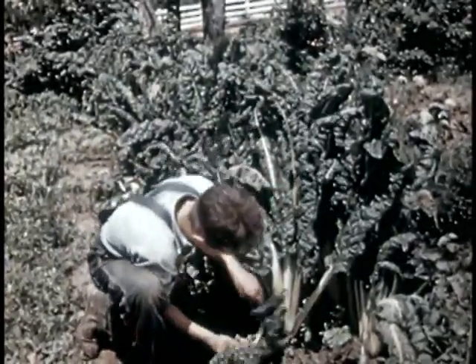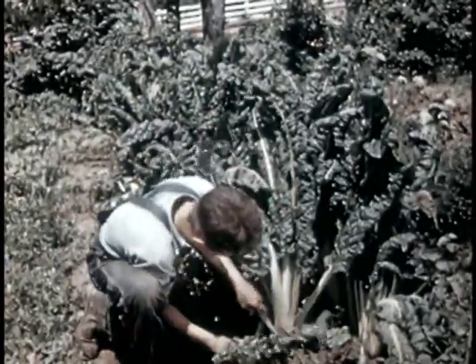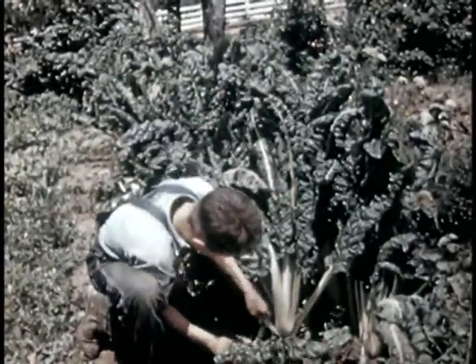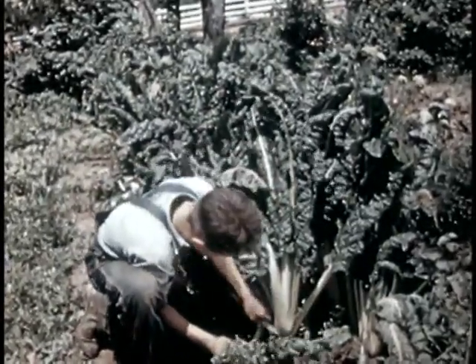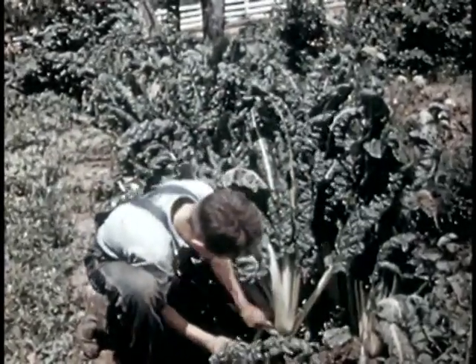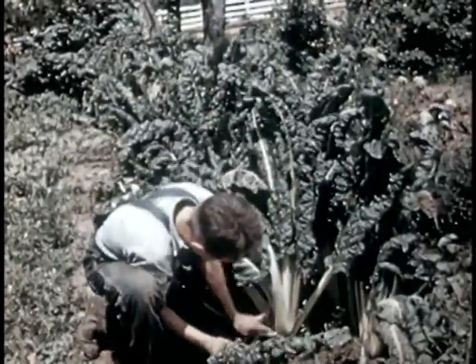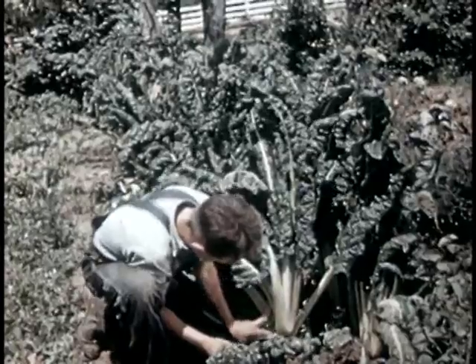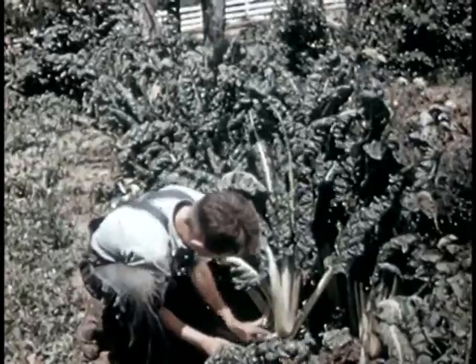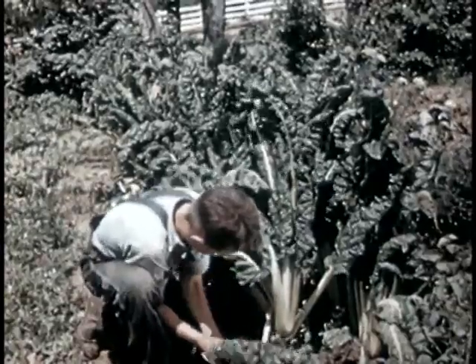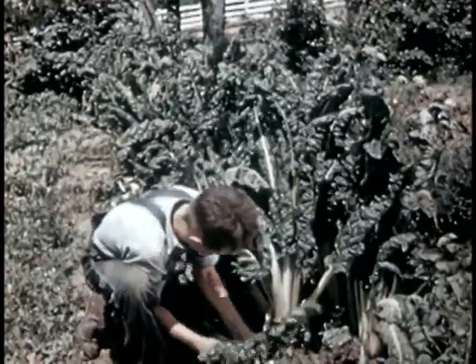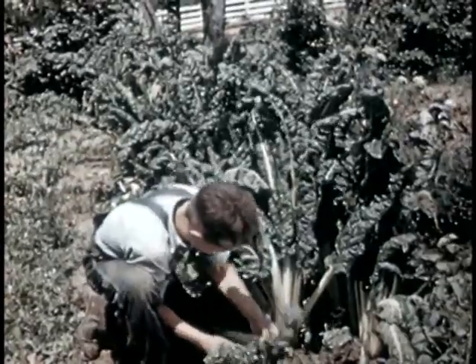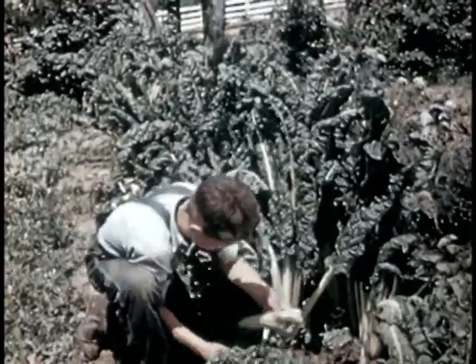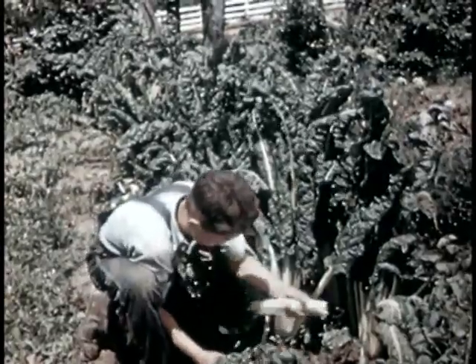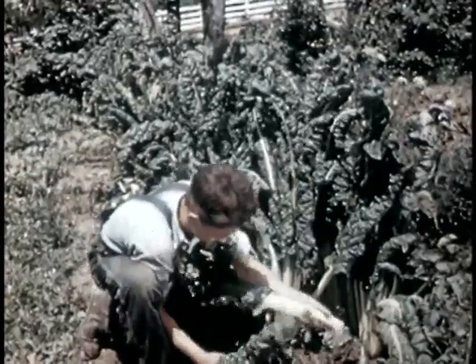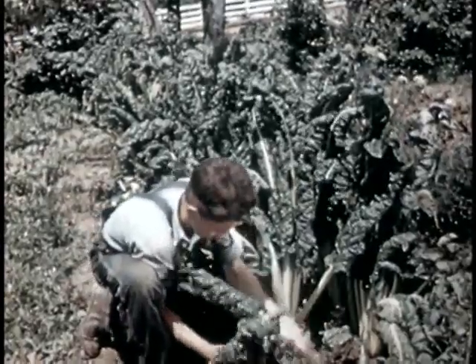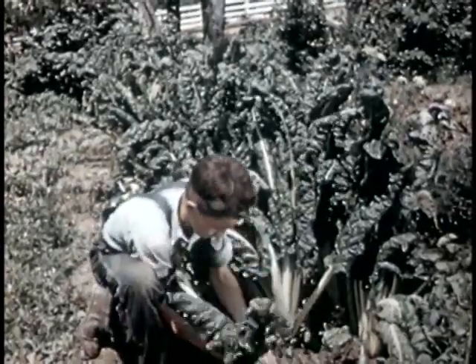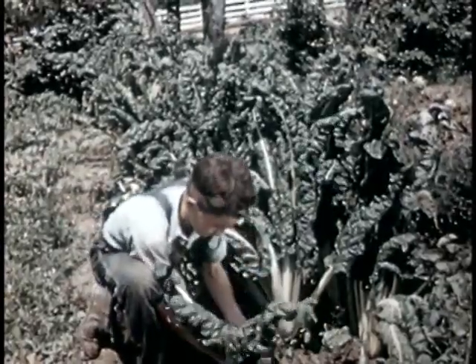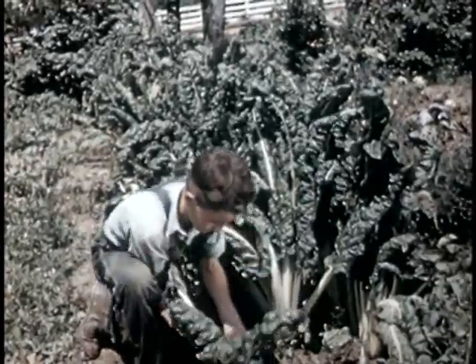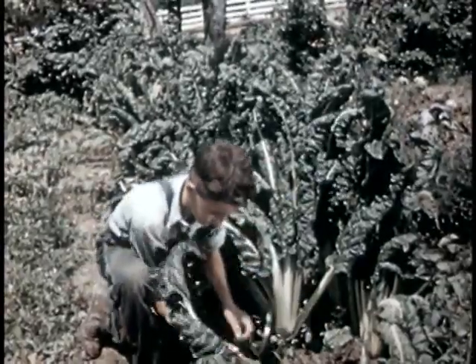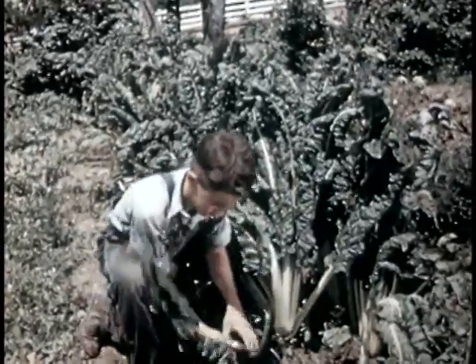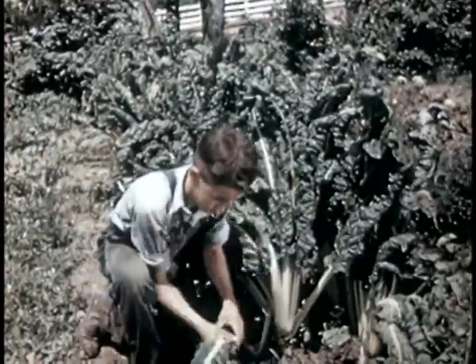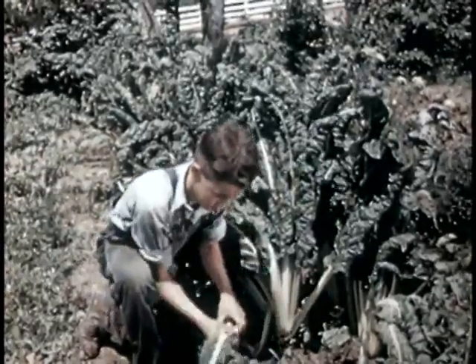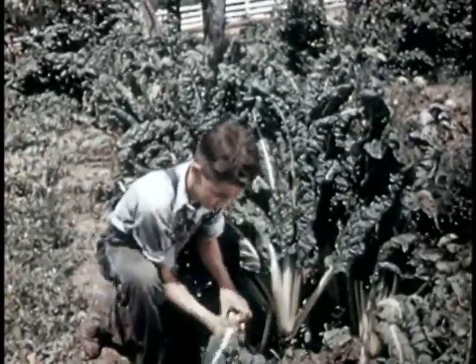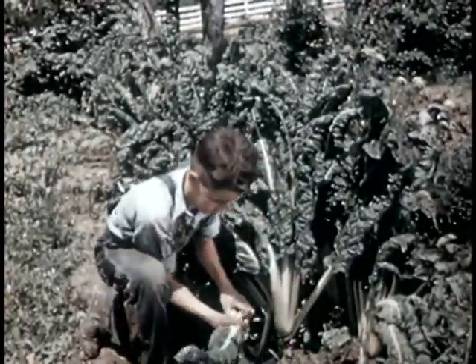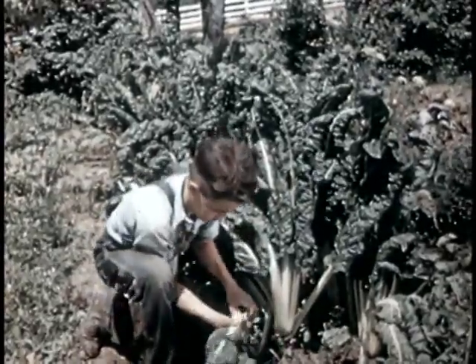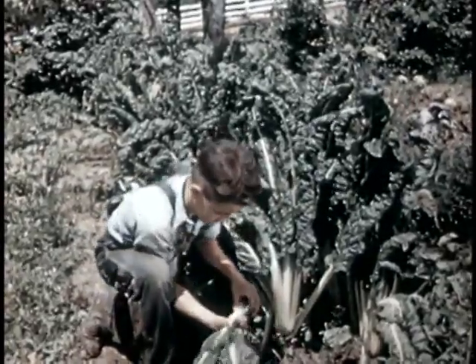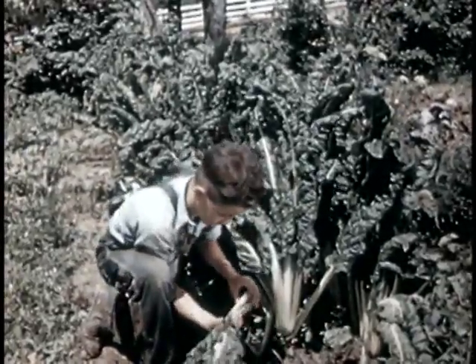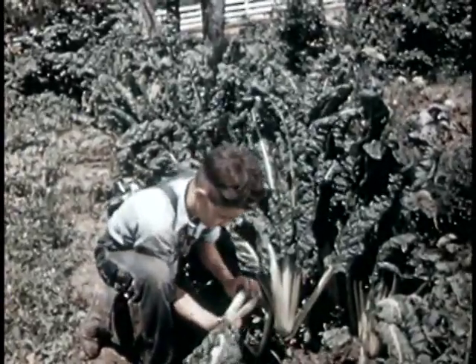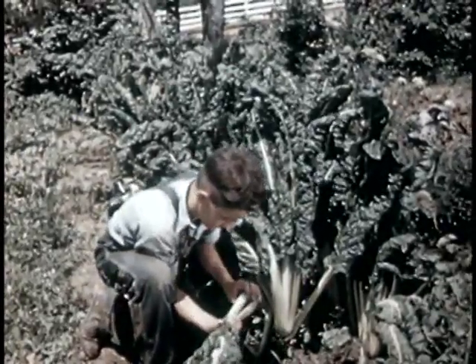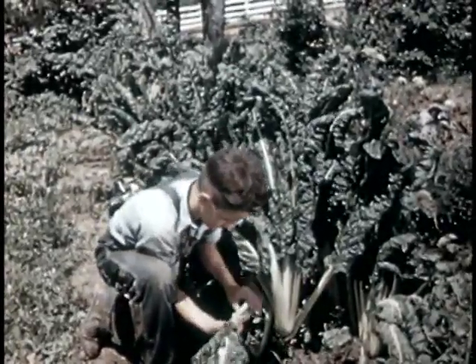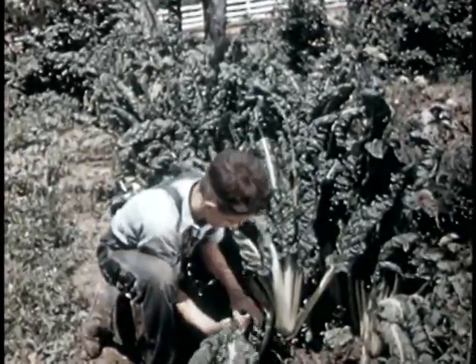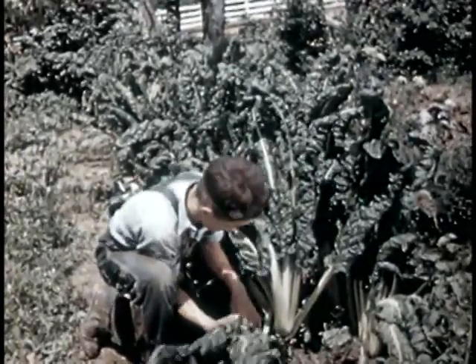Turnip greens, mustard greens, spinach, and collards — all fine for fall and winter use.